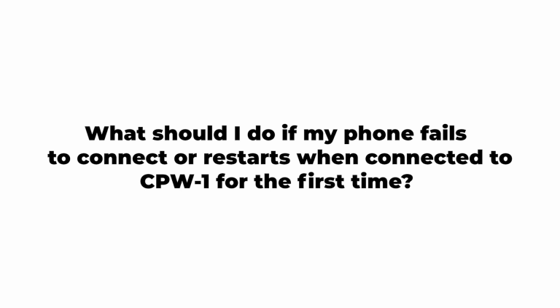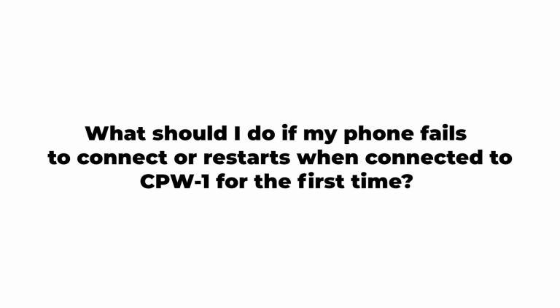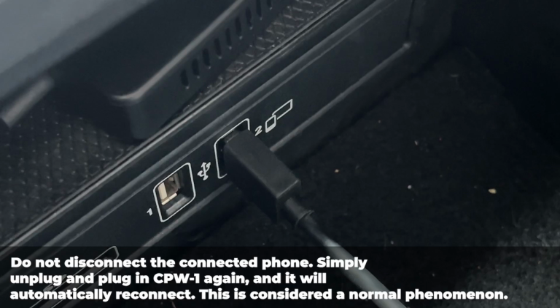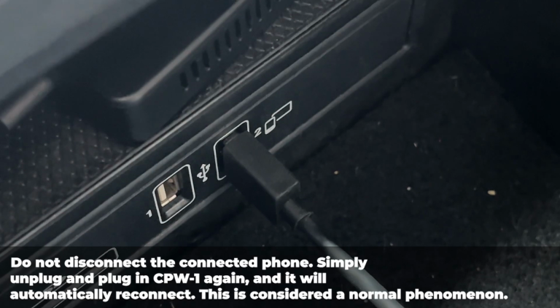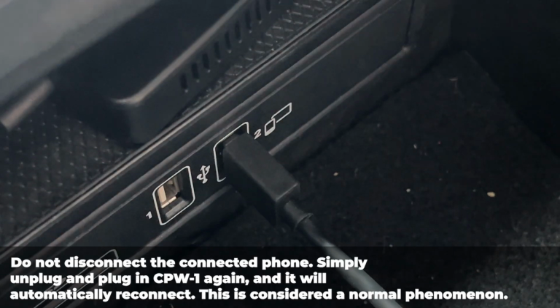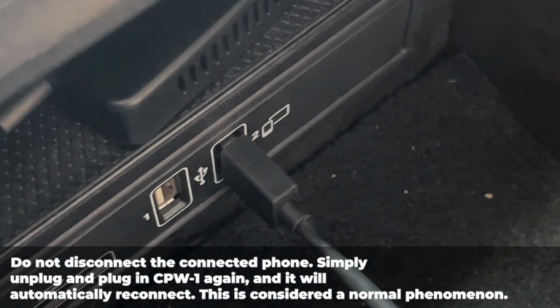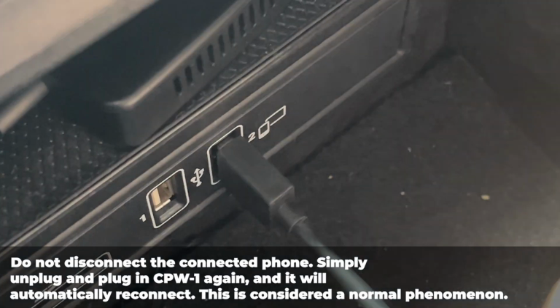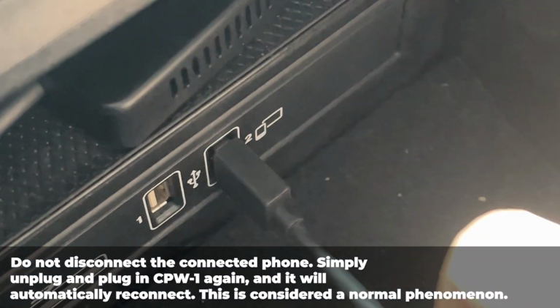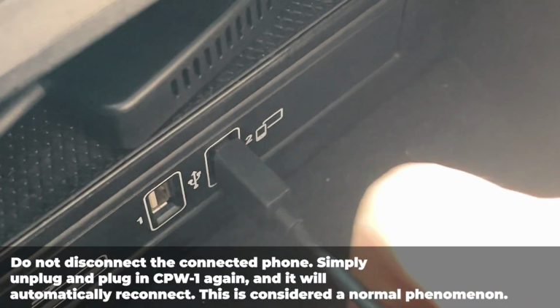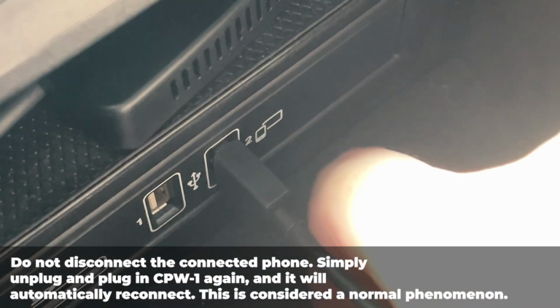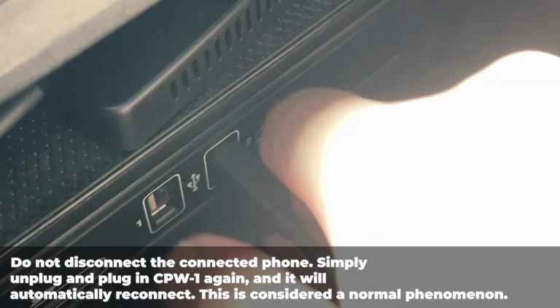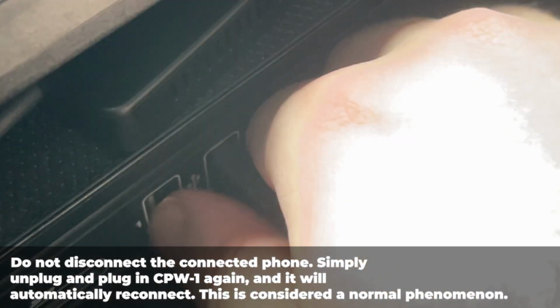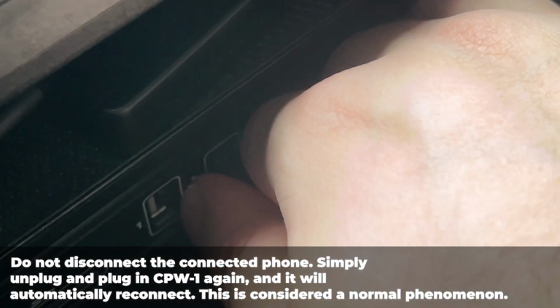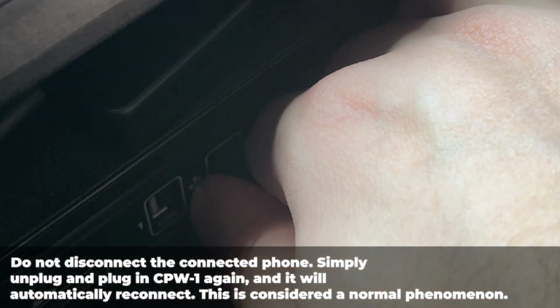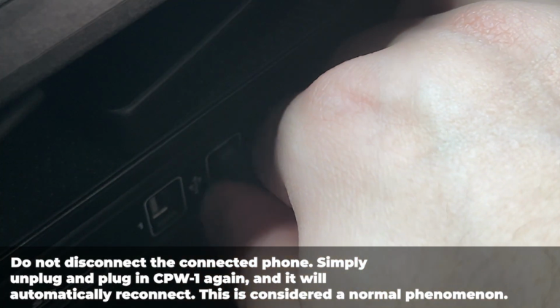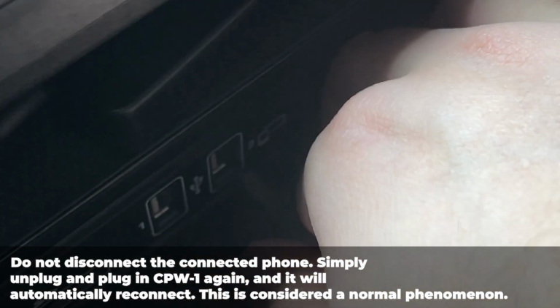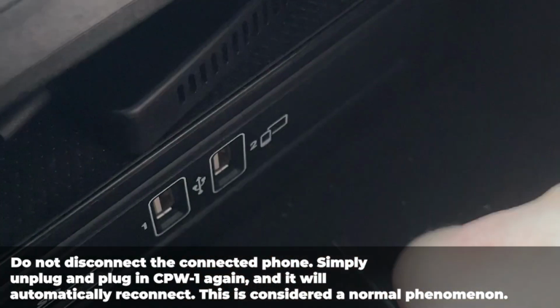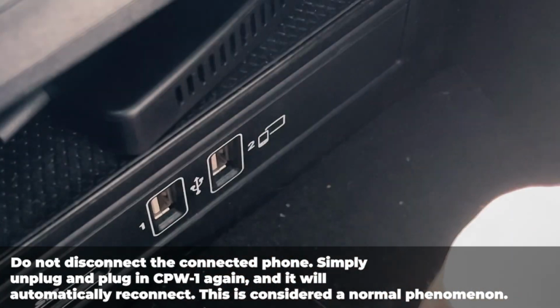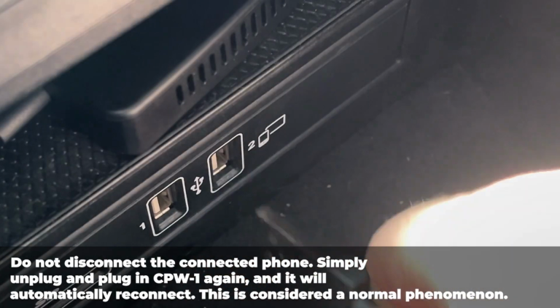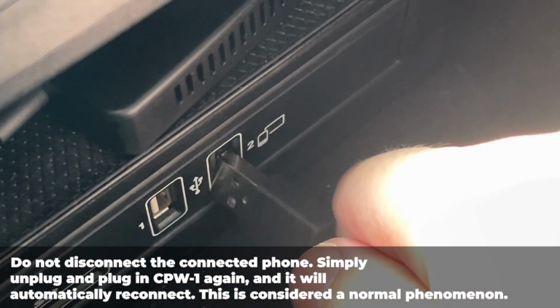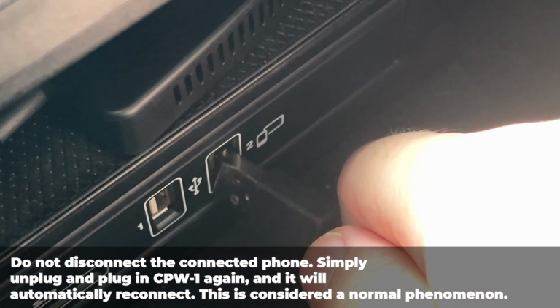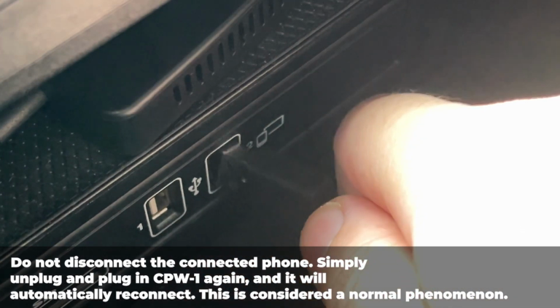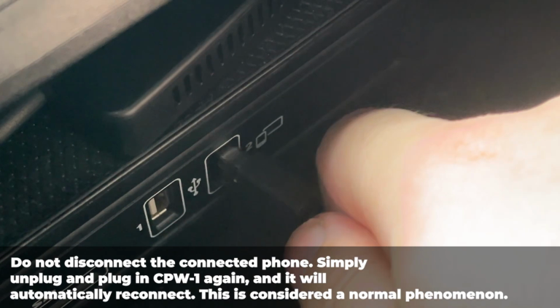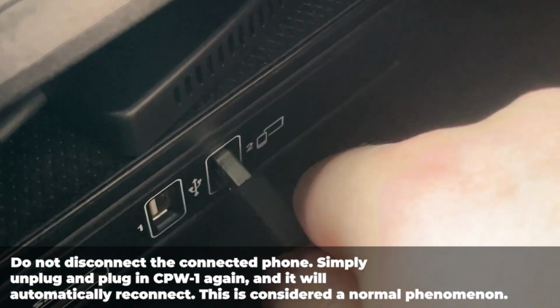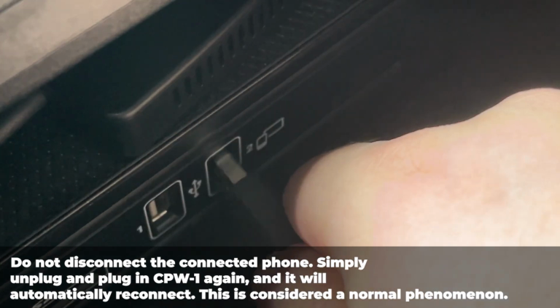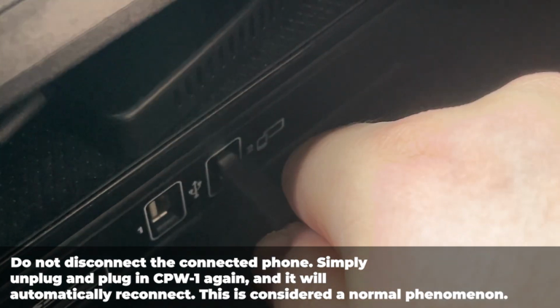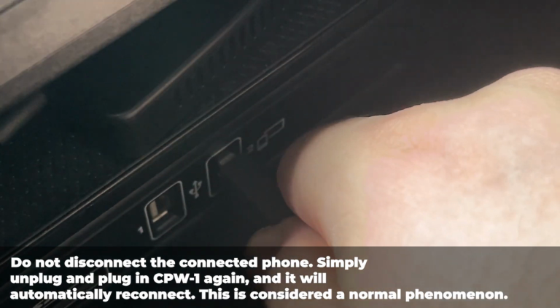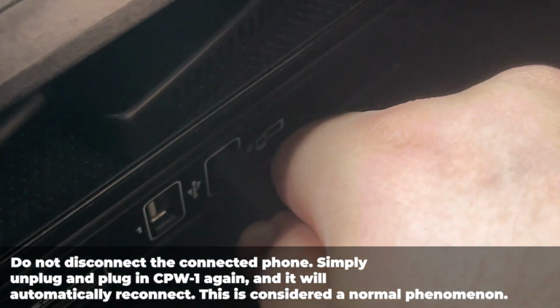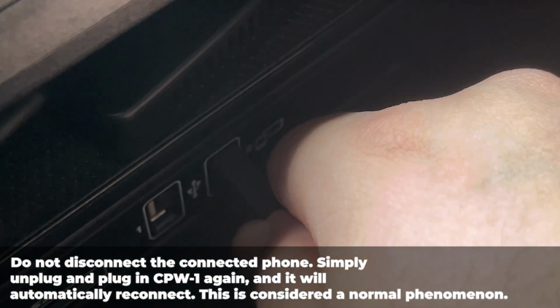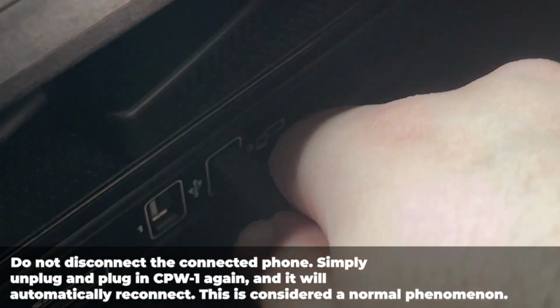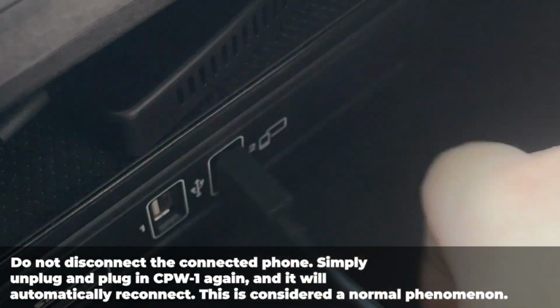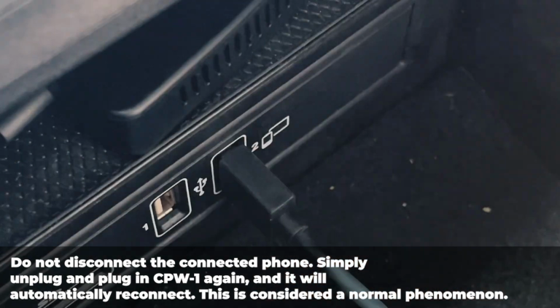If this happens, do not disconnect the connected phone. Simply unplug the adapter and plug it back in. It will automatically connect.